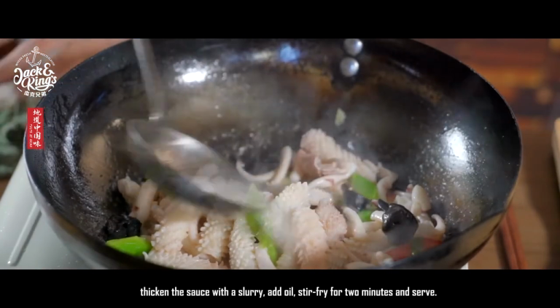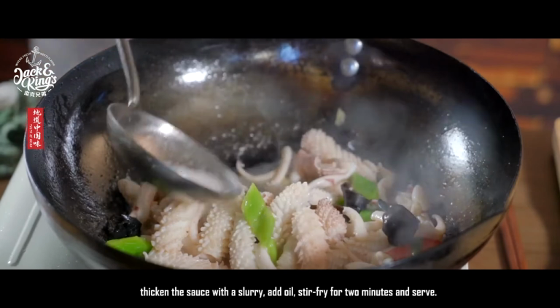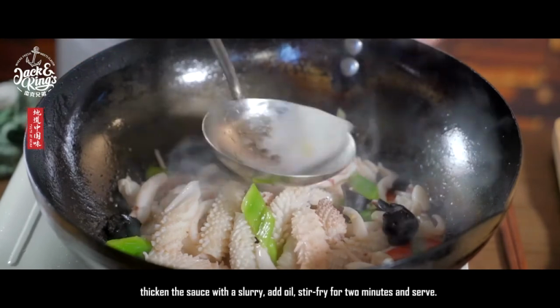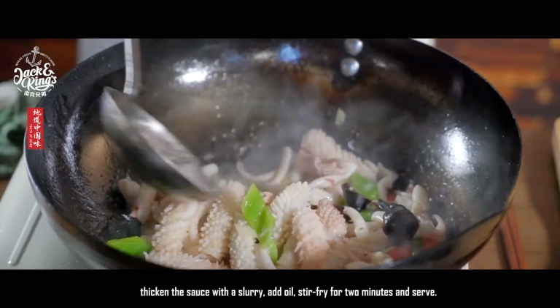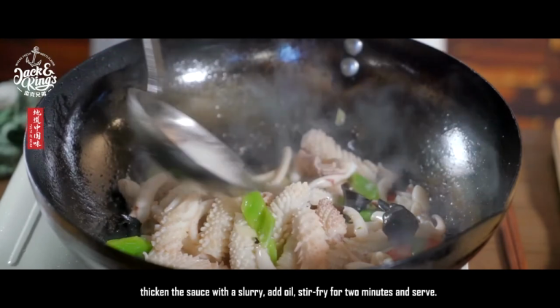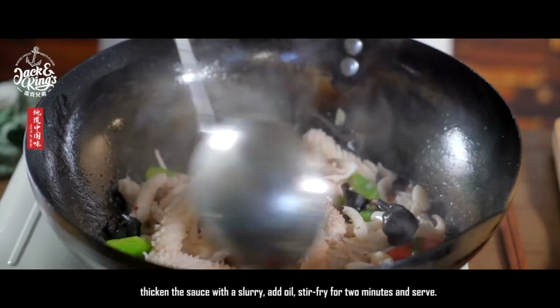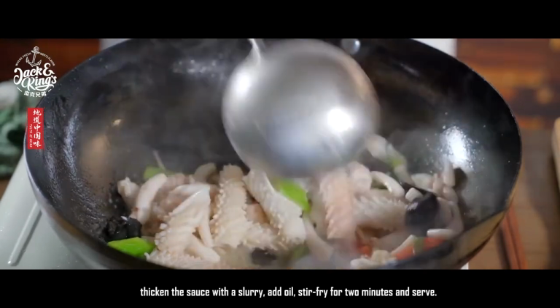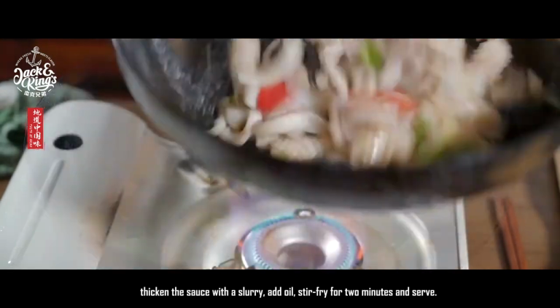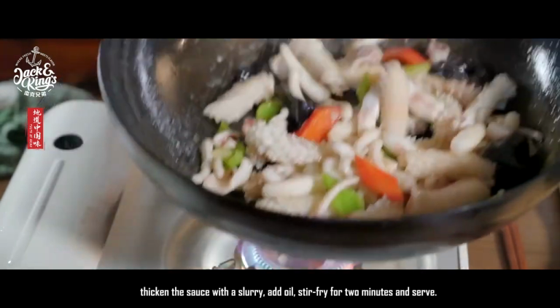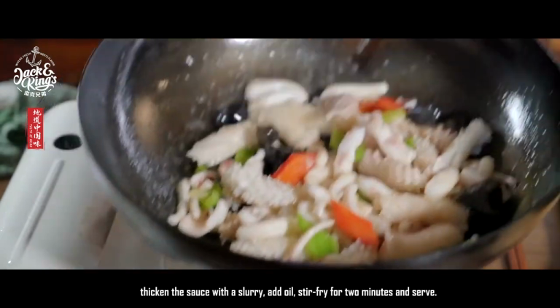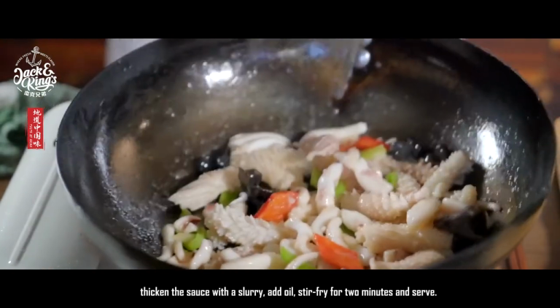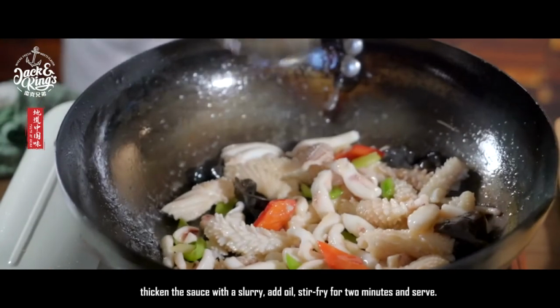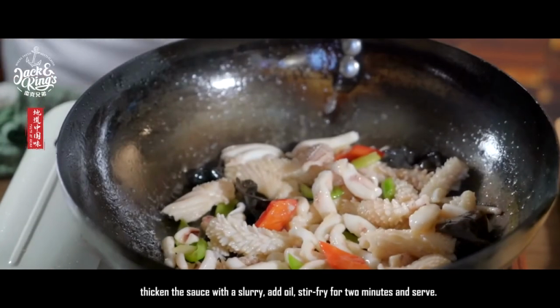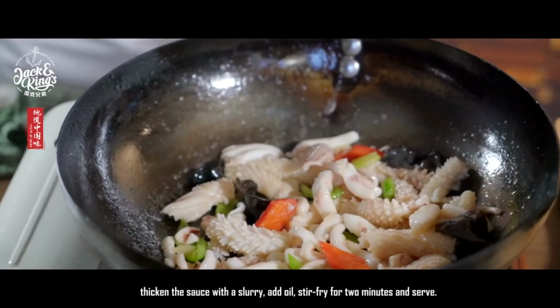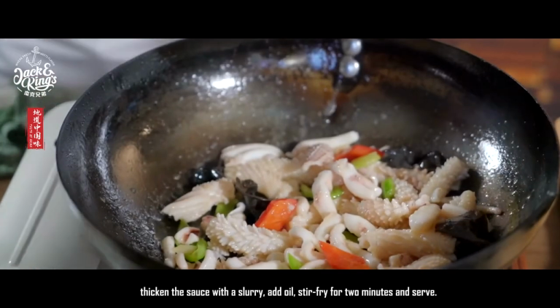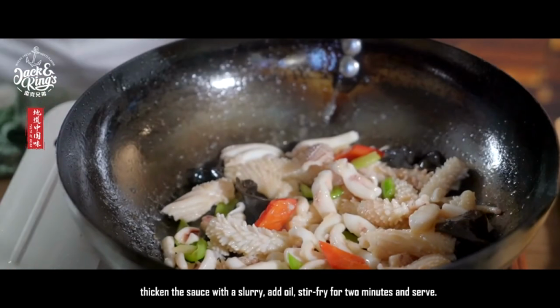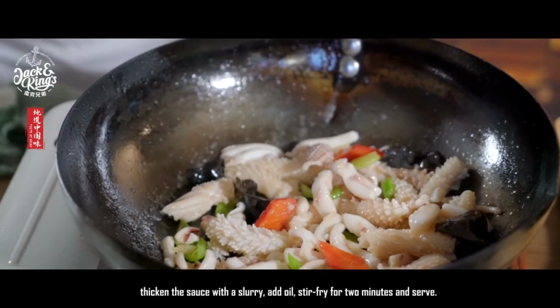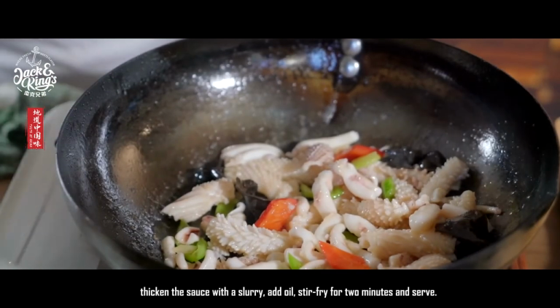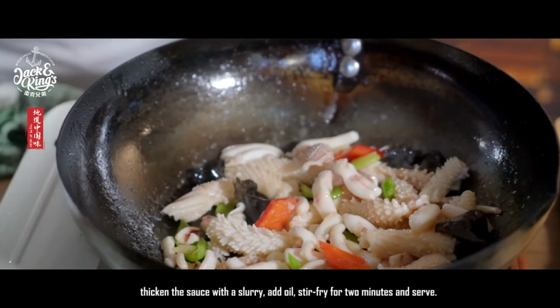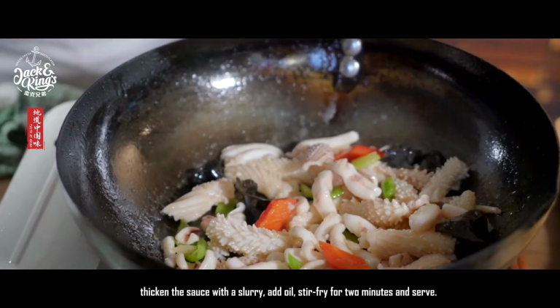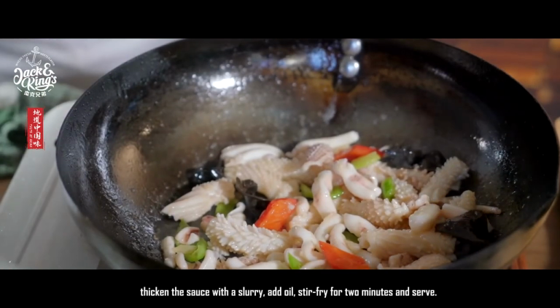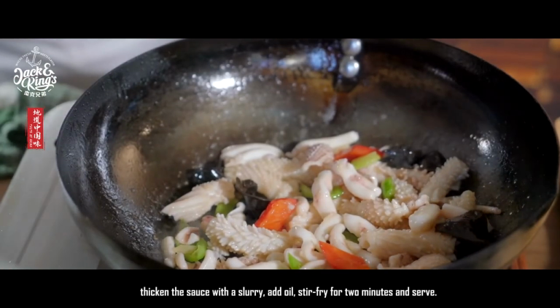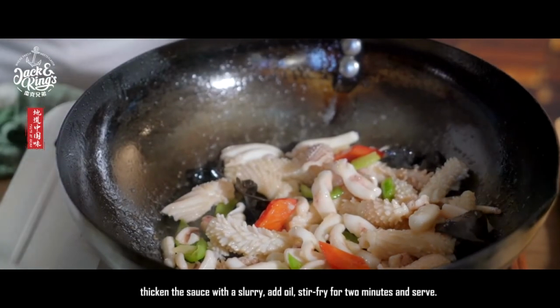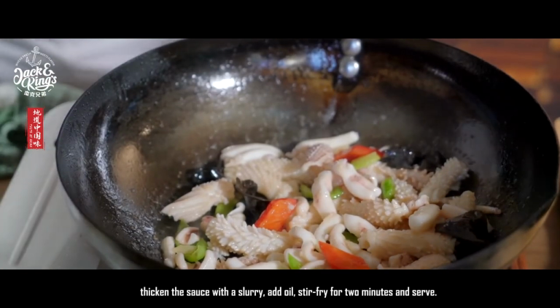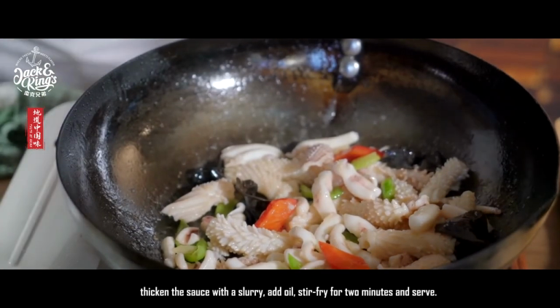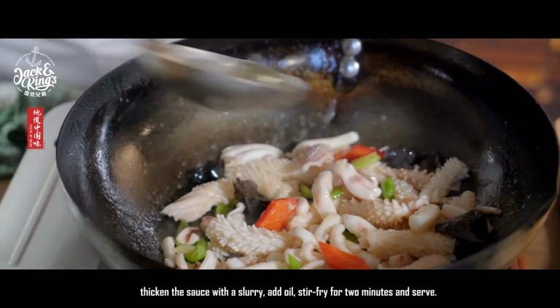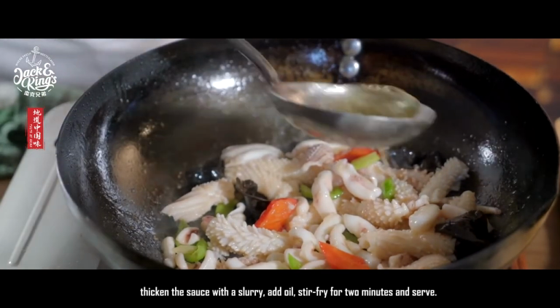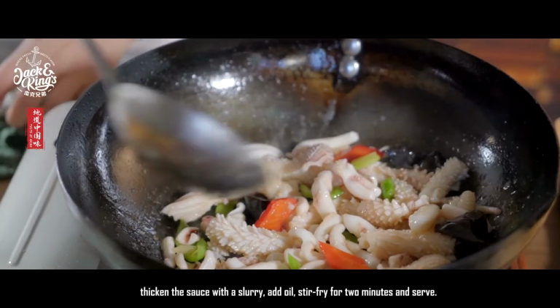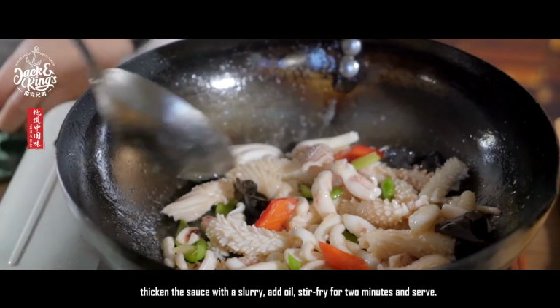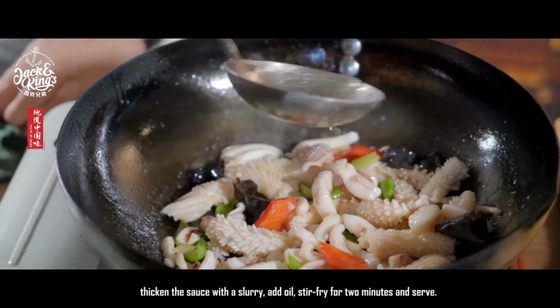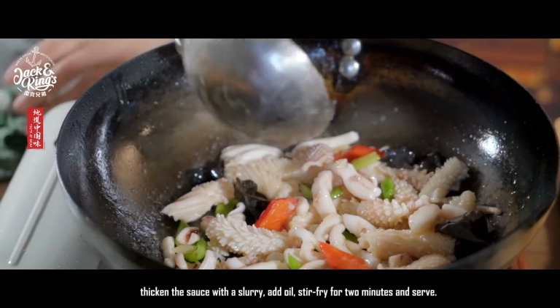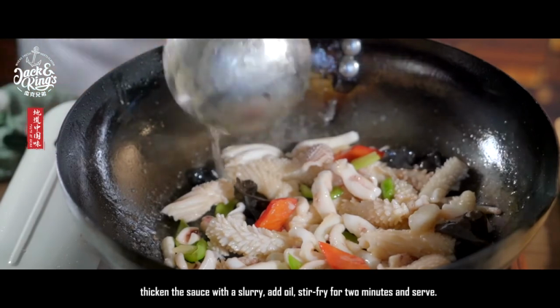Thicken the sauce with a slurry. Add oil. Stir-fry for two minutes and serve.